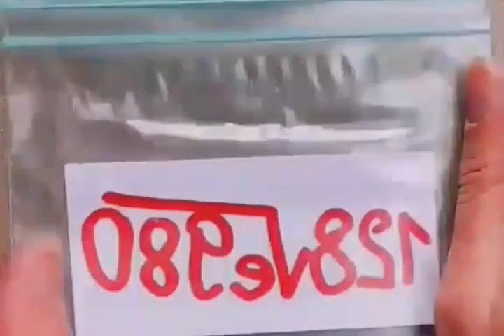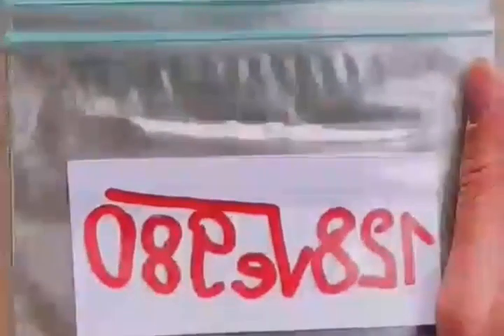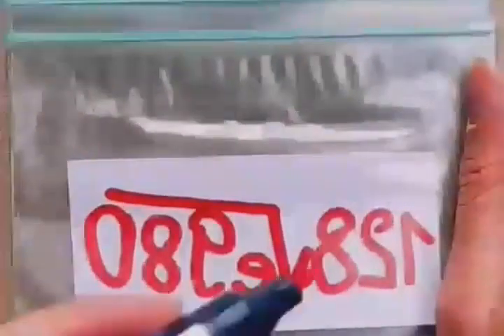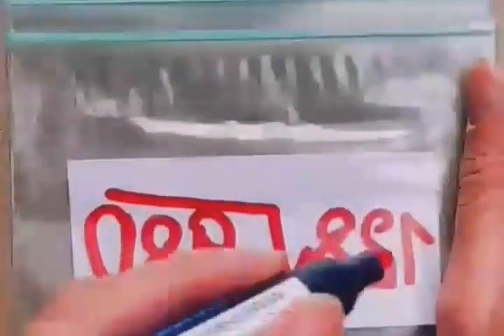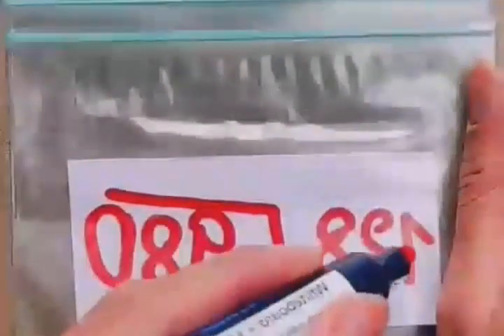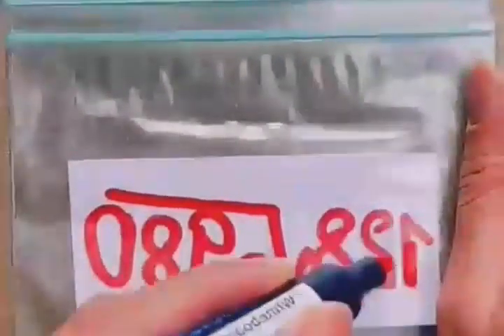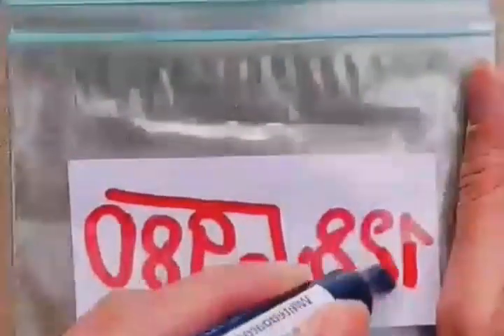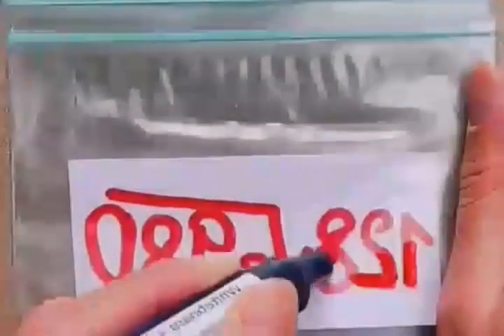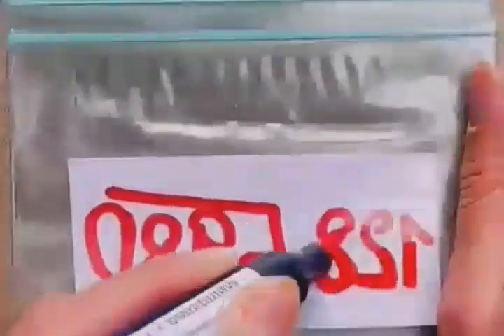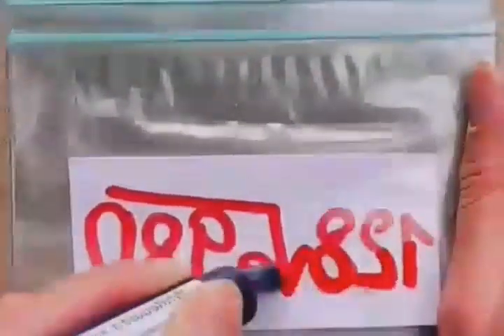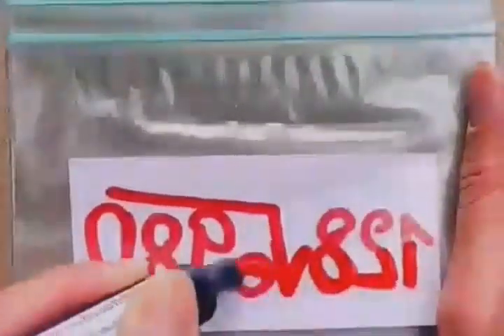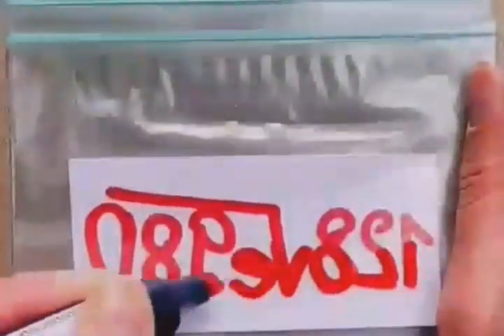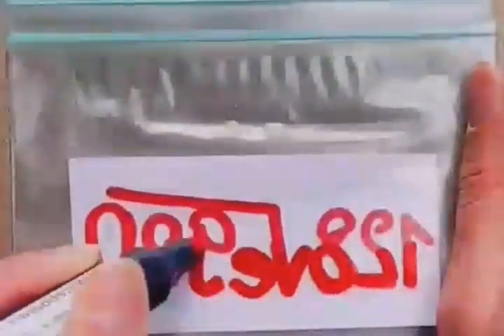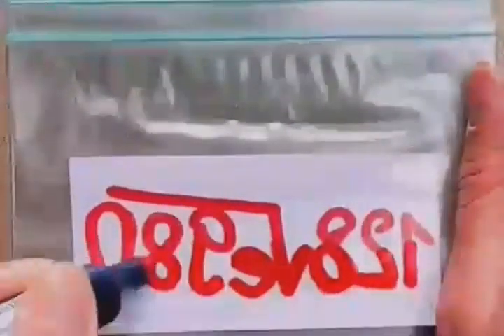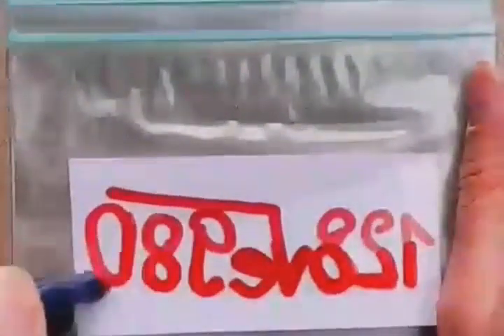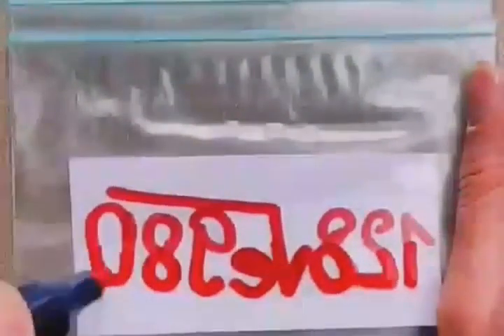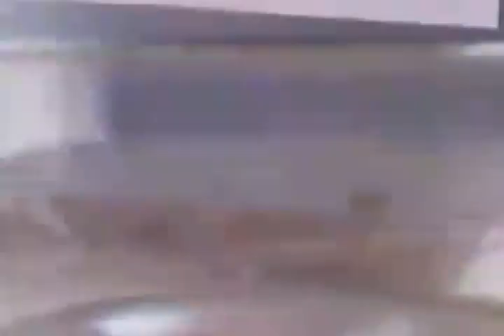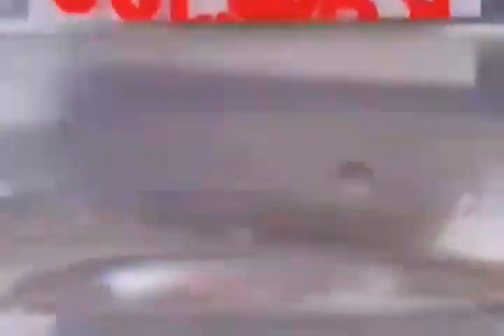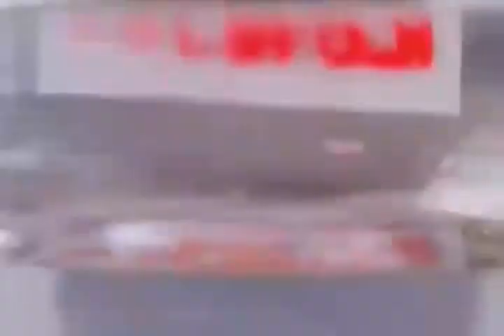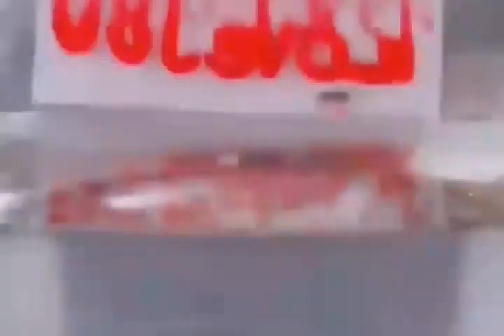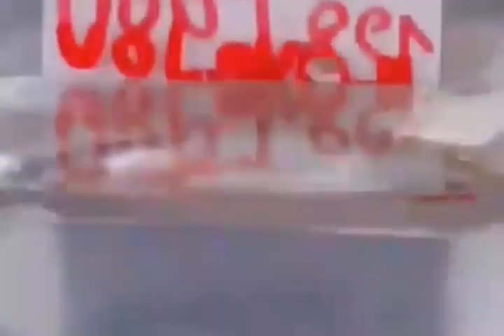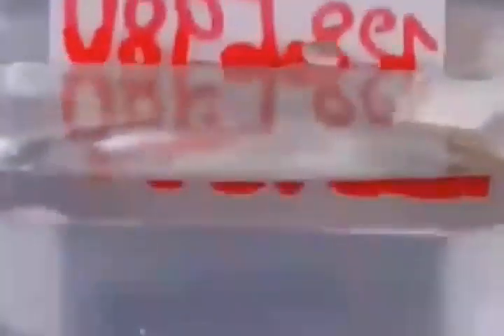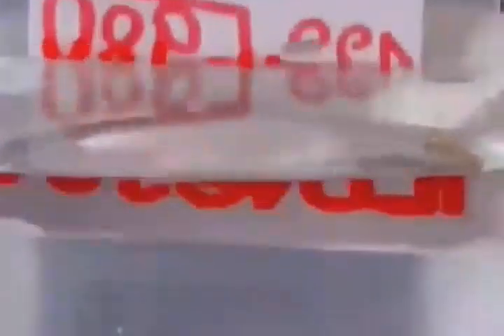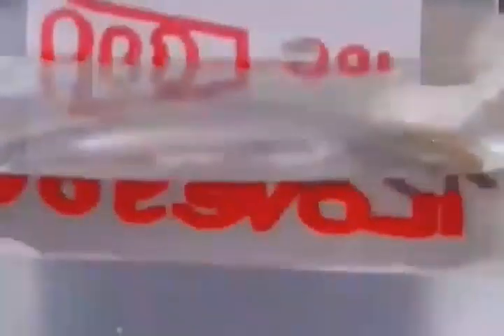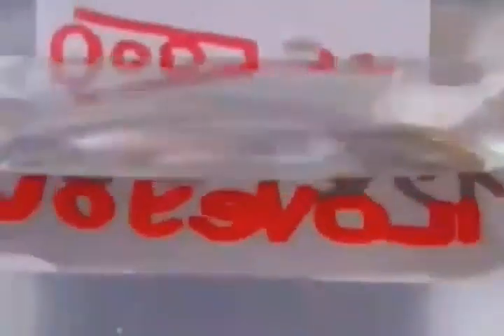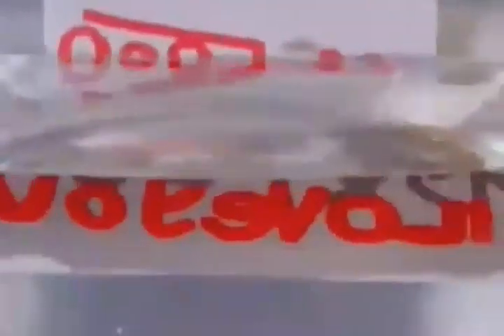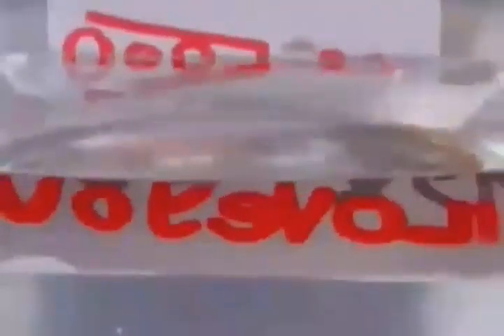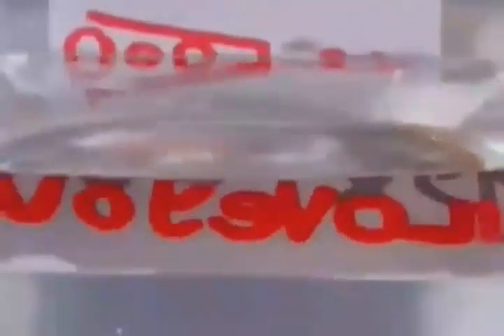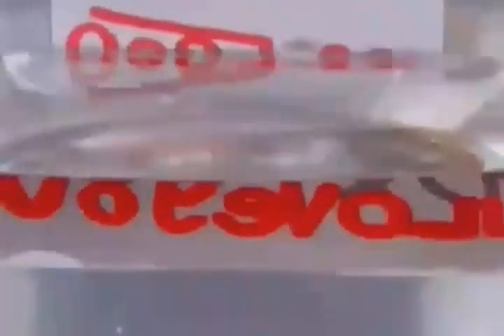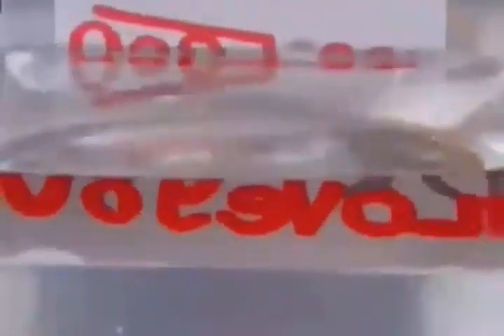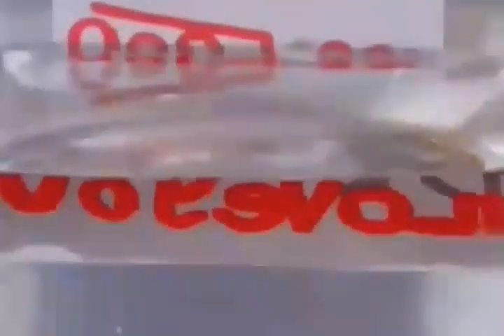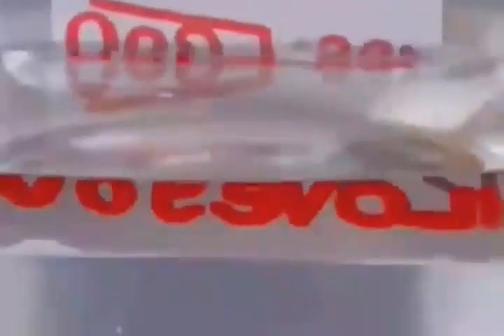Write a math equation on paper, put it in a plastic bag, then write a code word on the outside and put it in water. You'll have a romantic hidden confession.